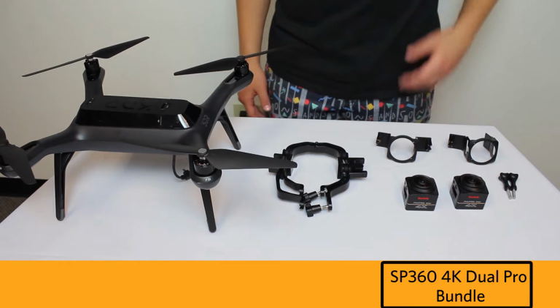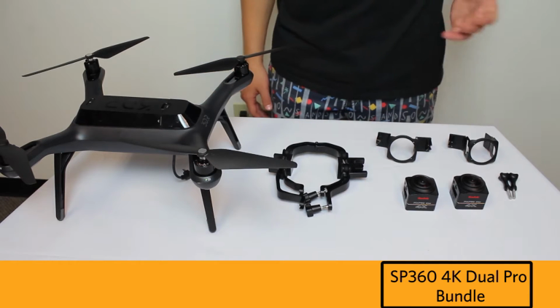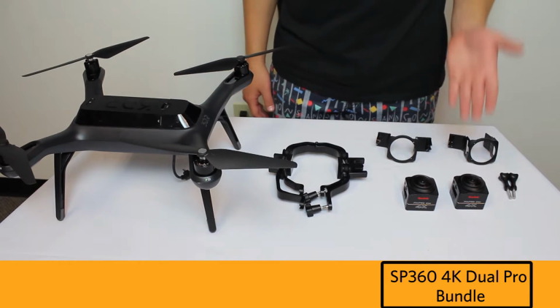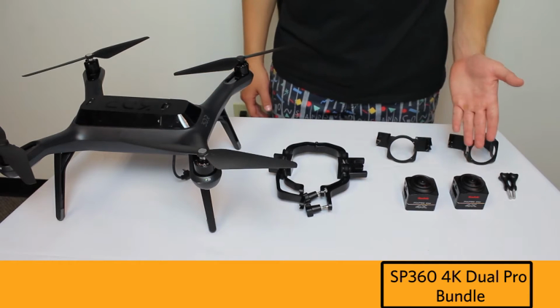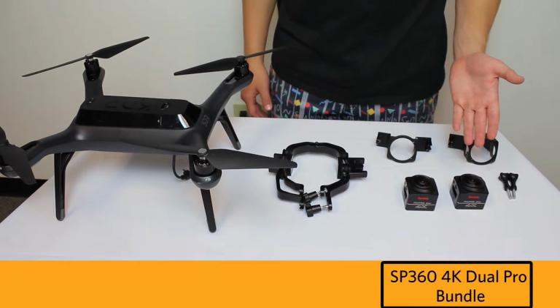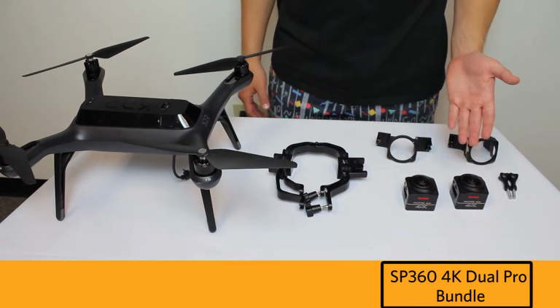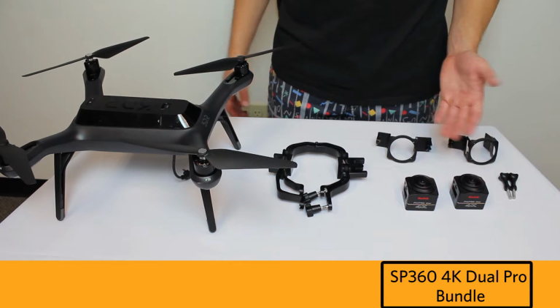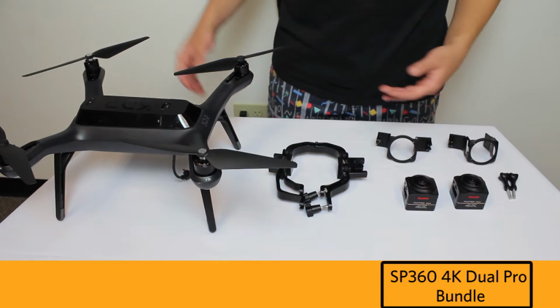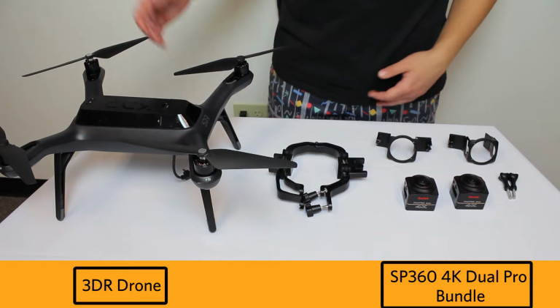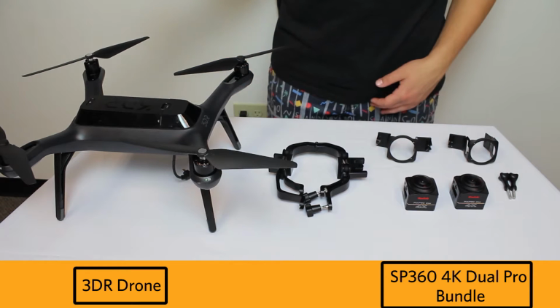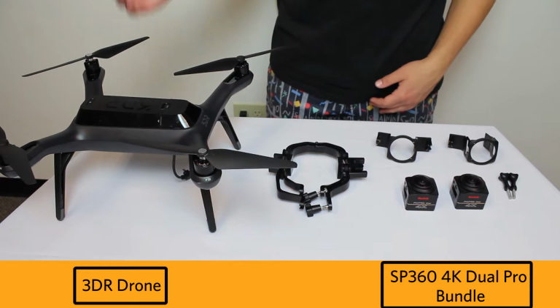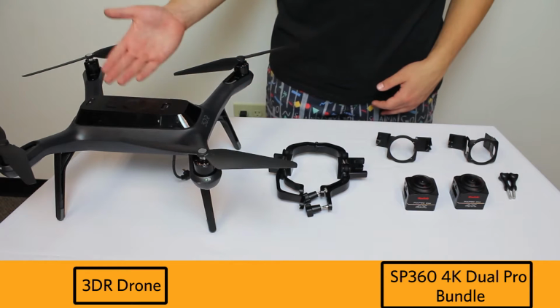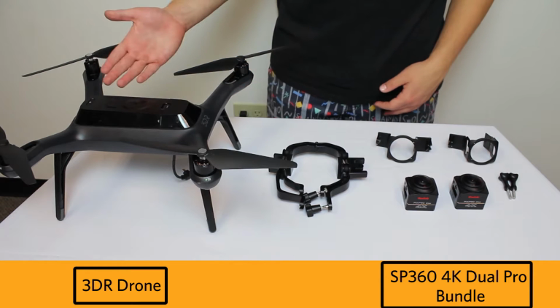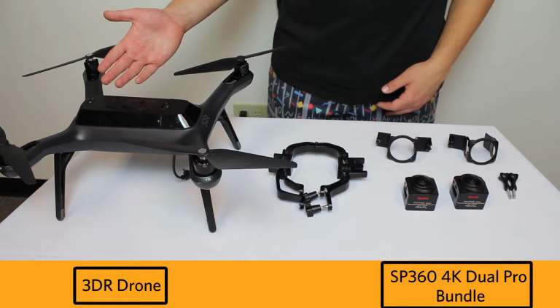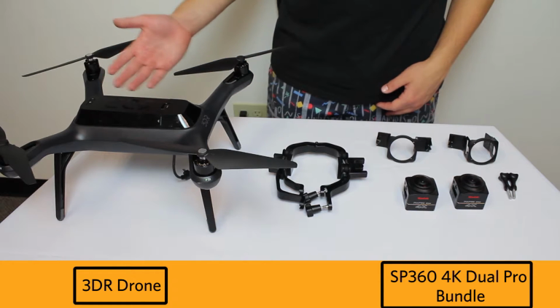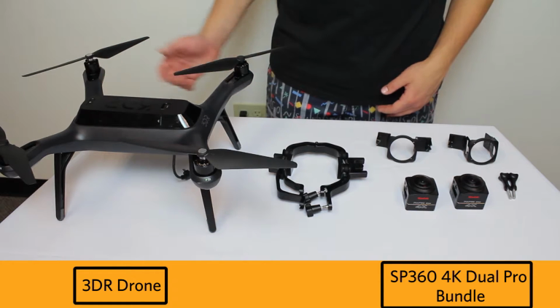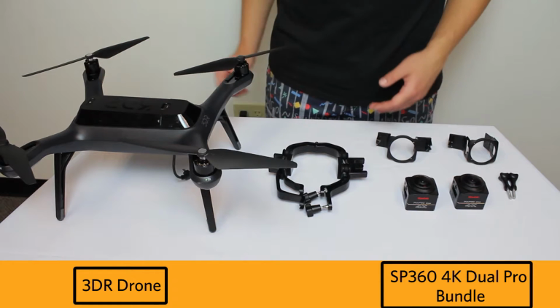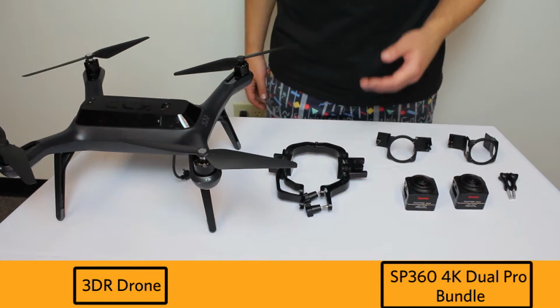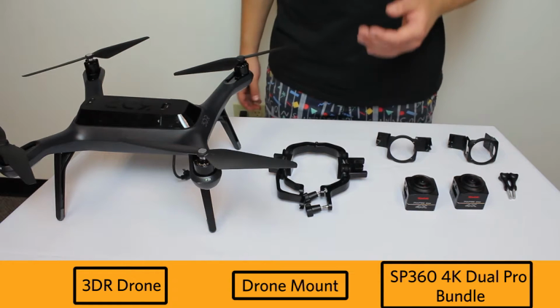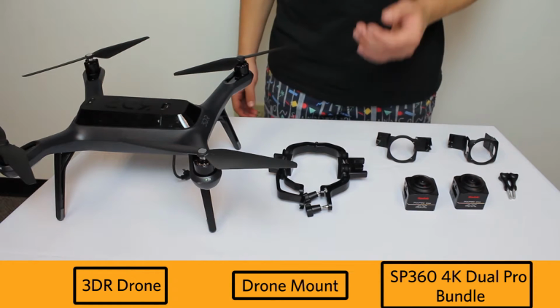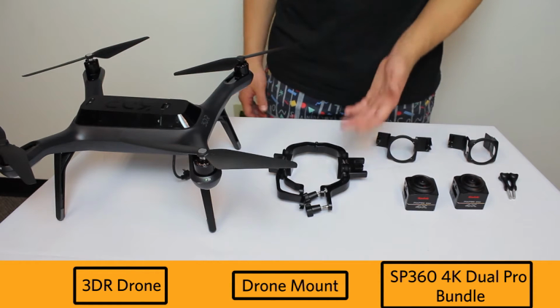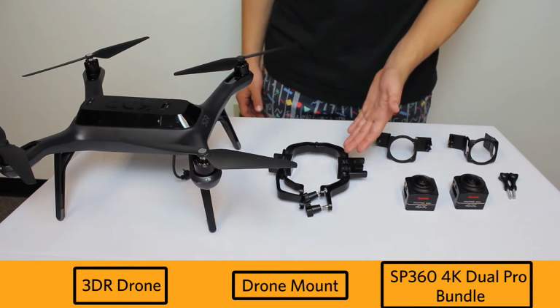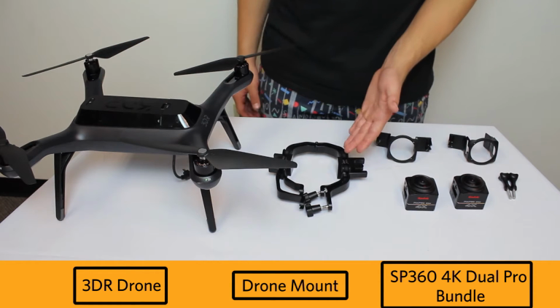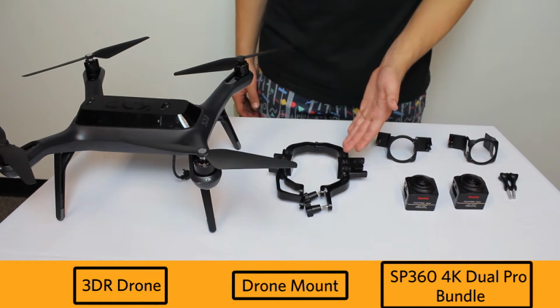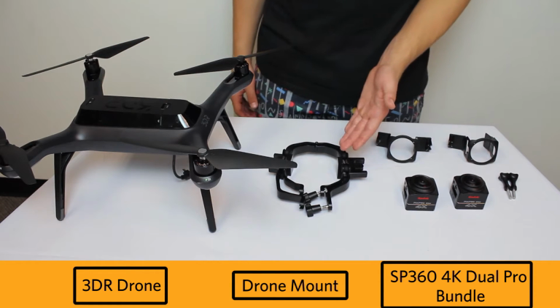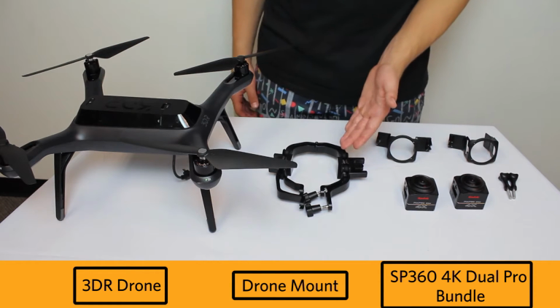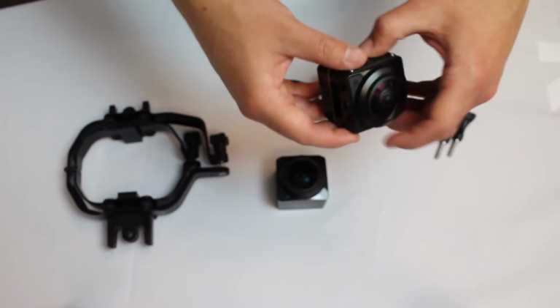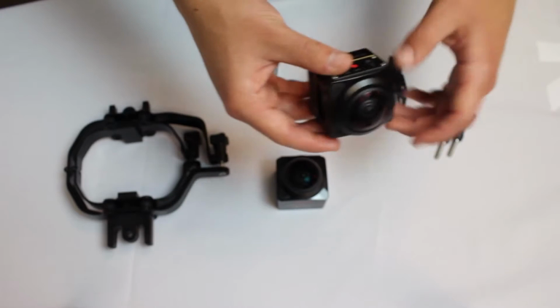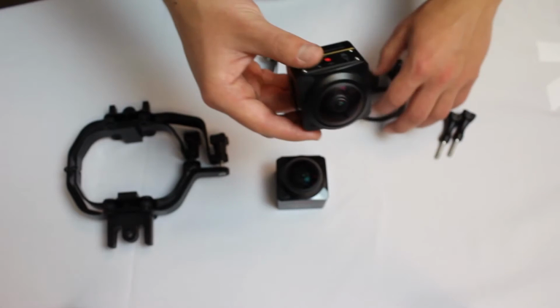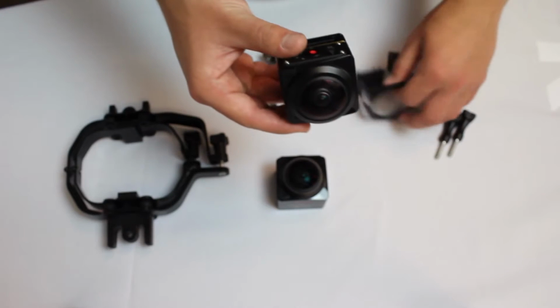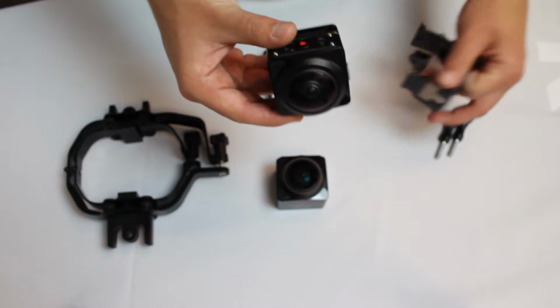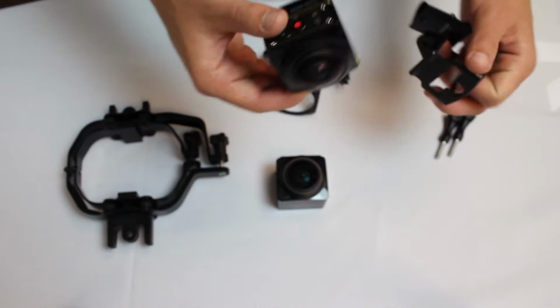So, you've got your dual rig camera setup, your drone, and of course the mount for the camera which you can purchase on our website.